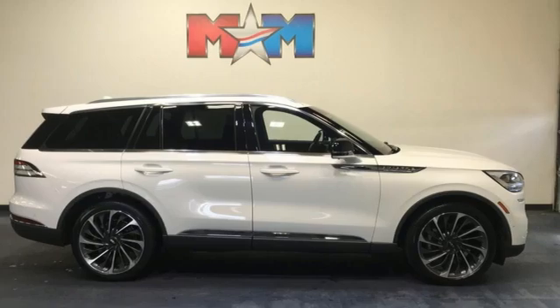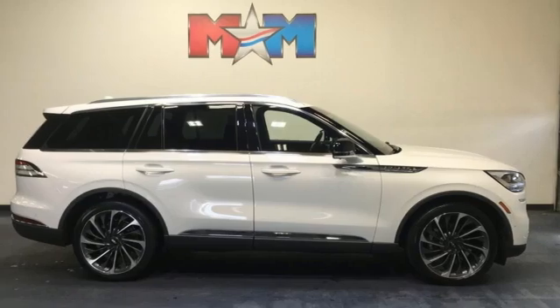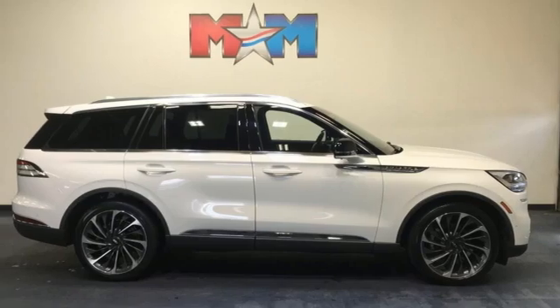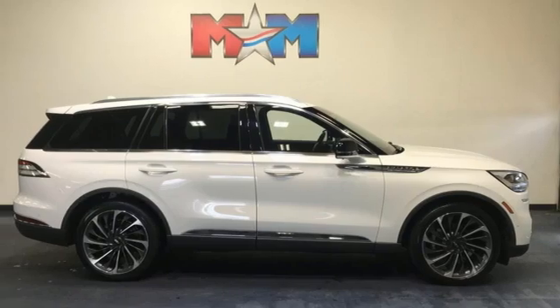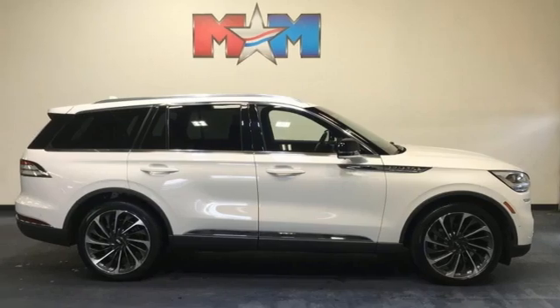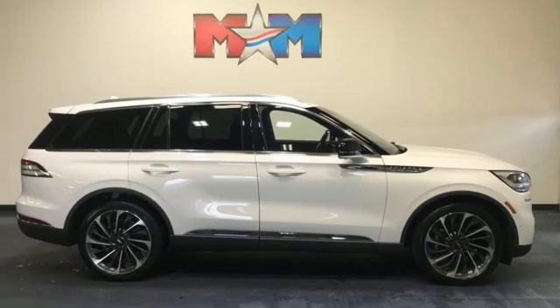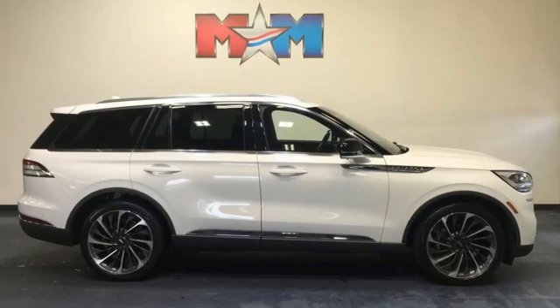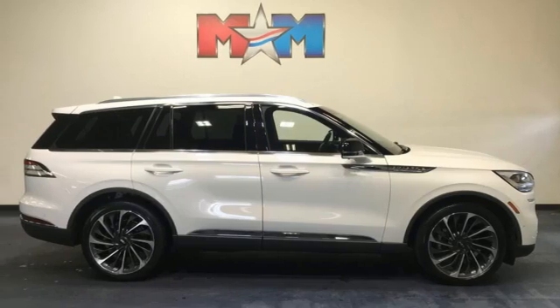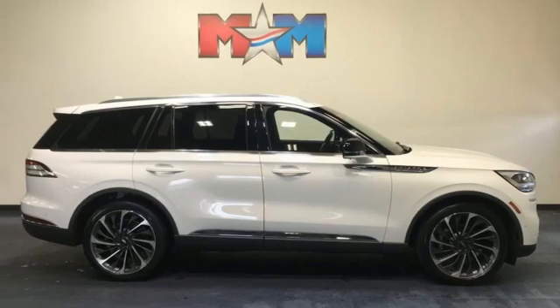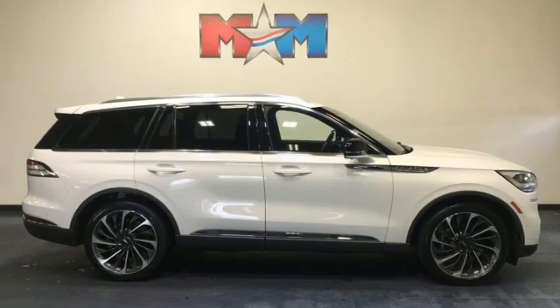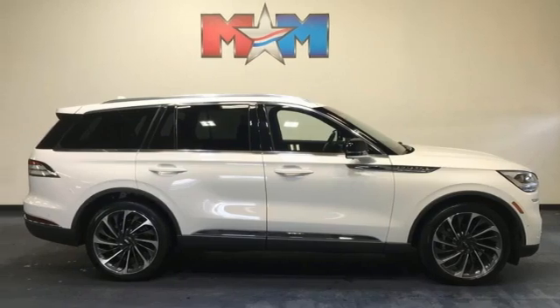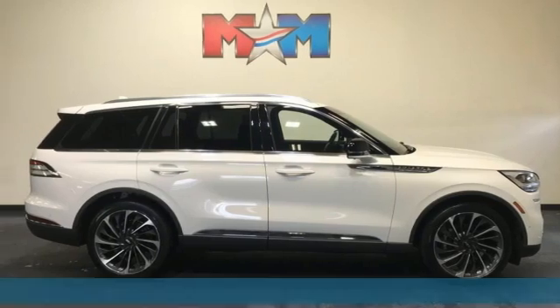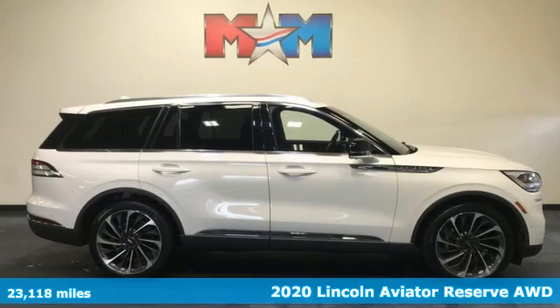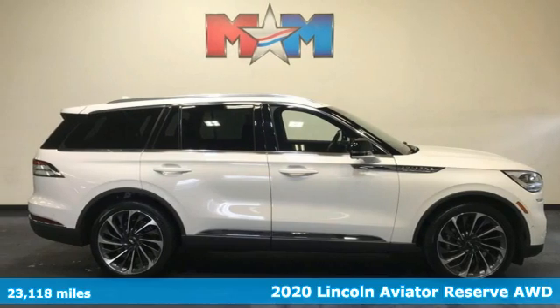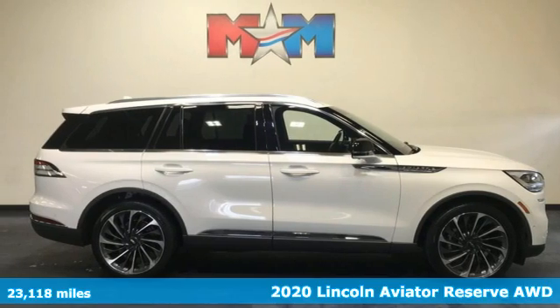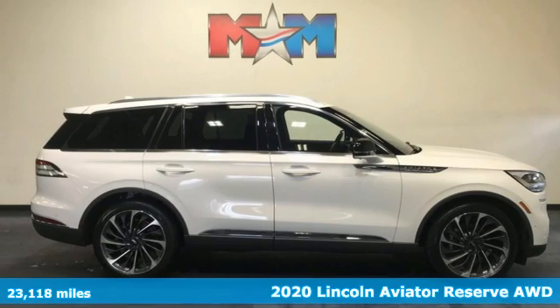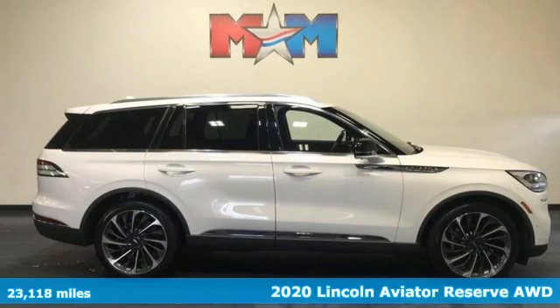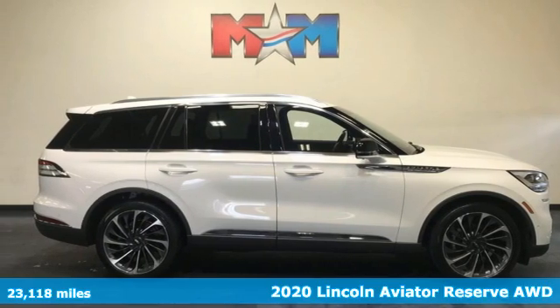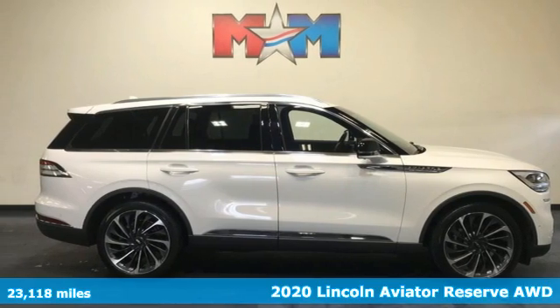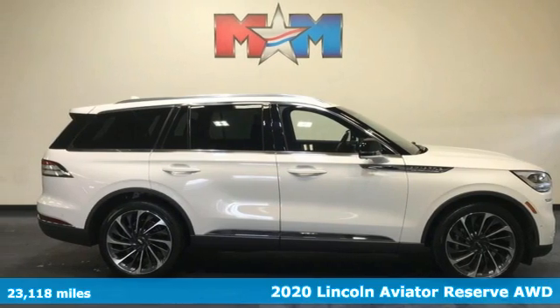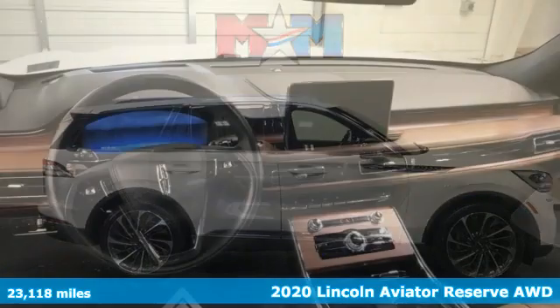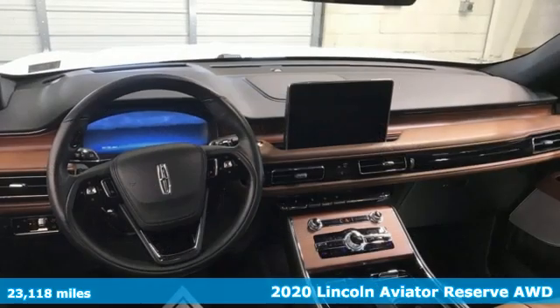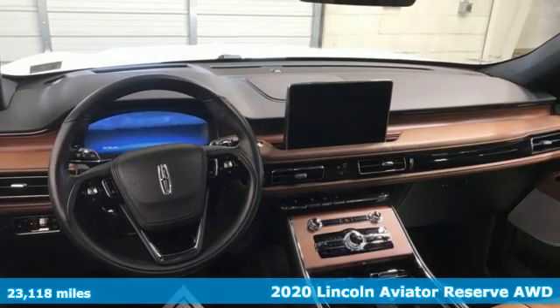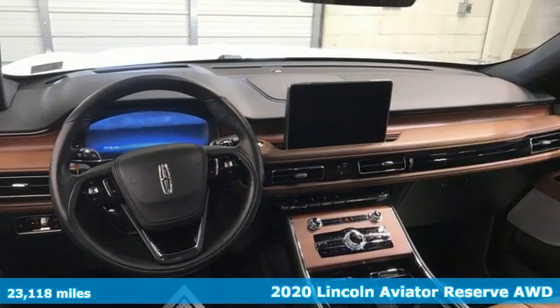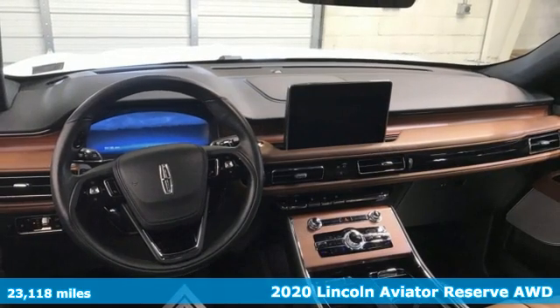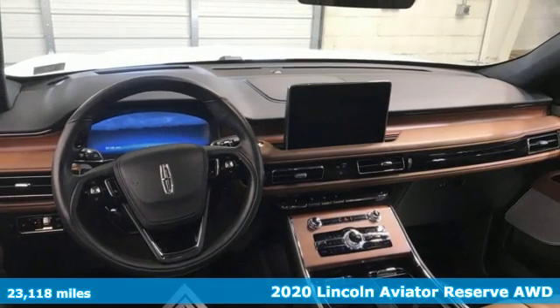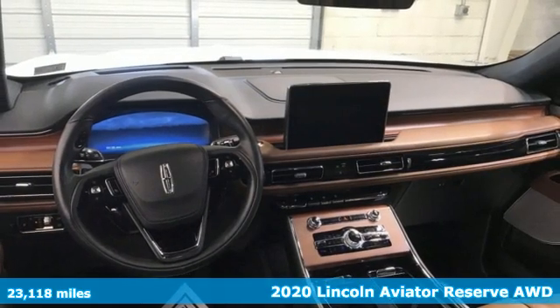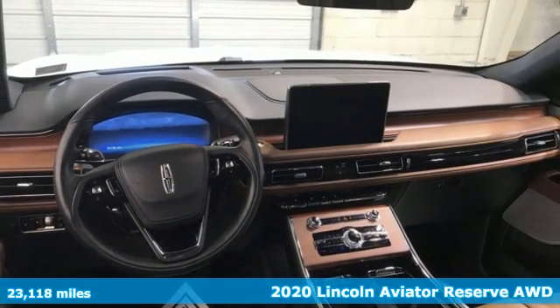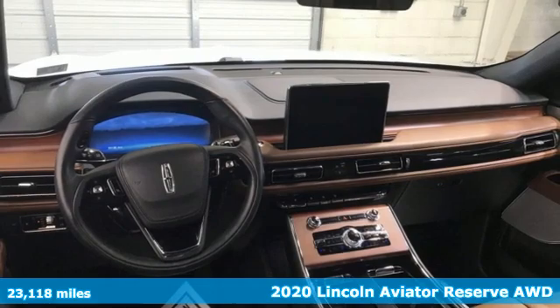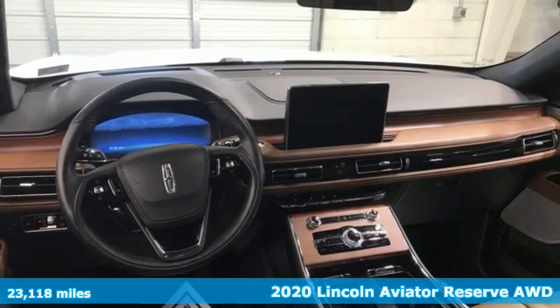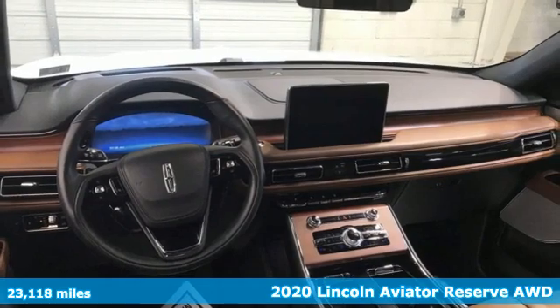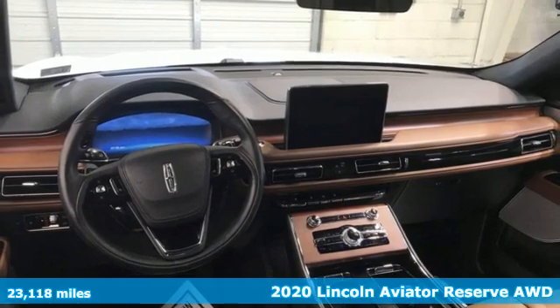It's a 2020 Lincoln Aviator. Lincoln, this is your comfort zone.